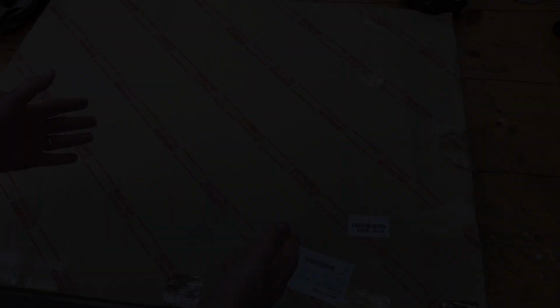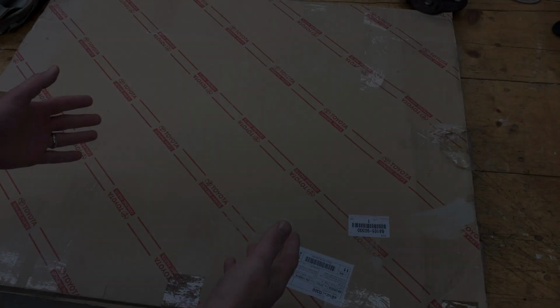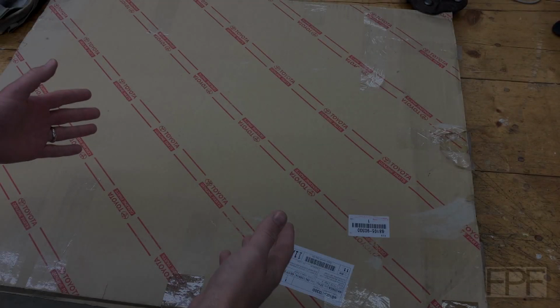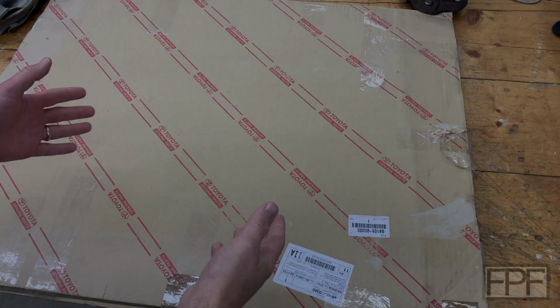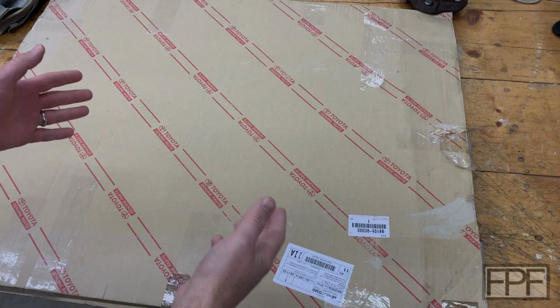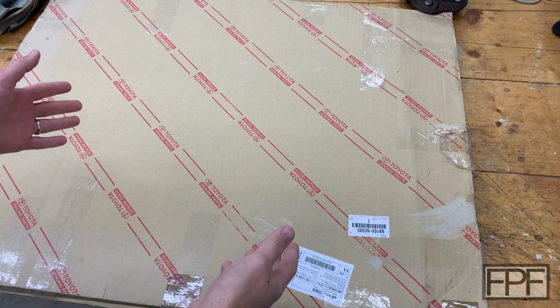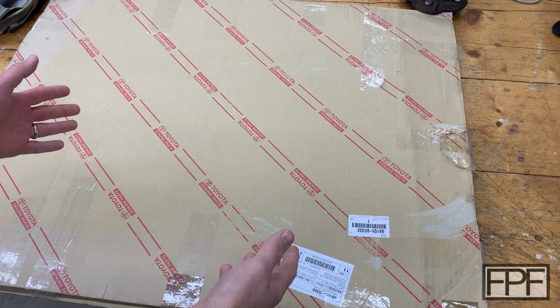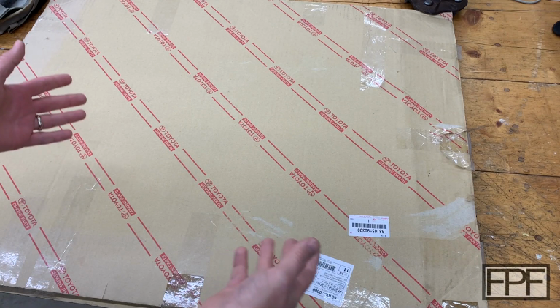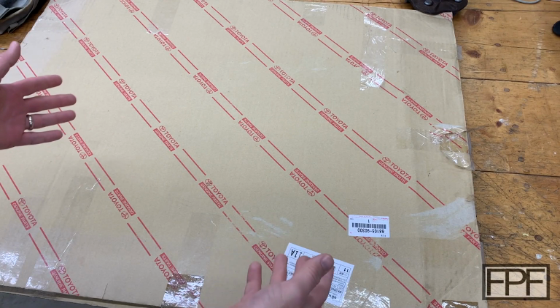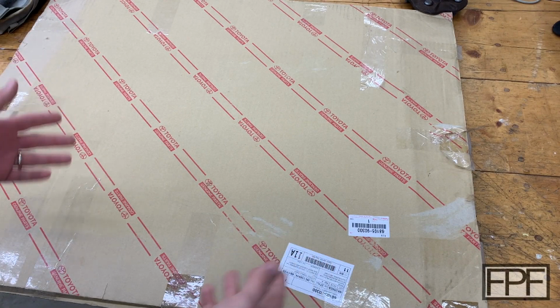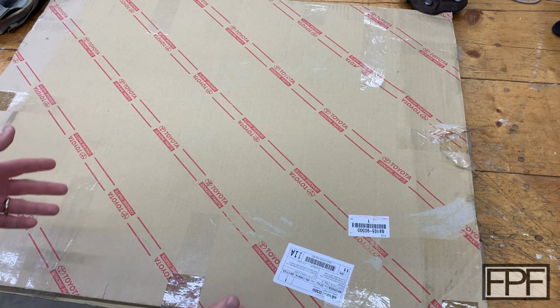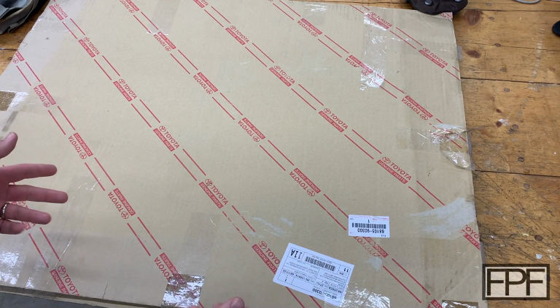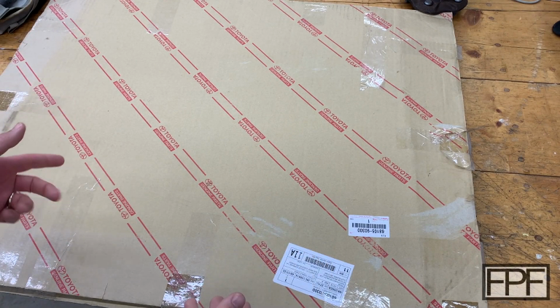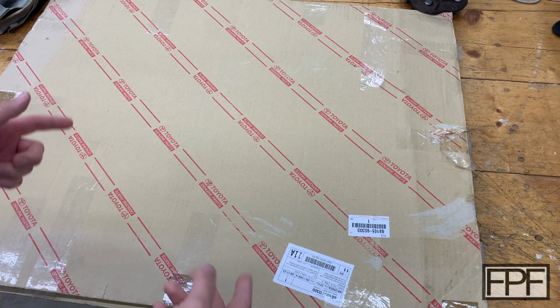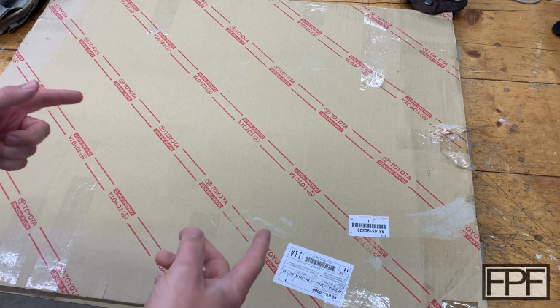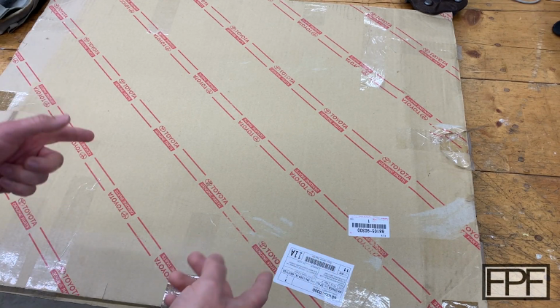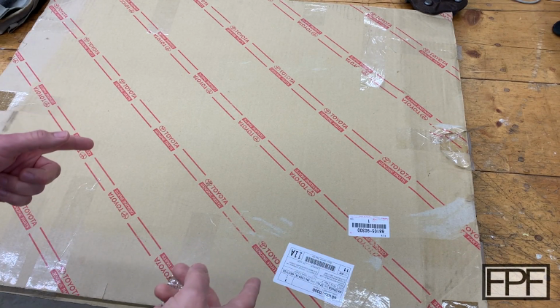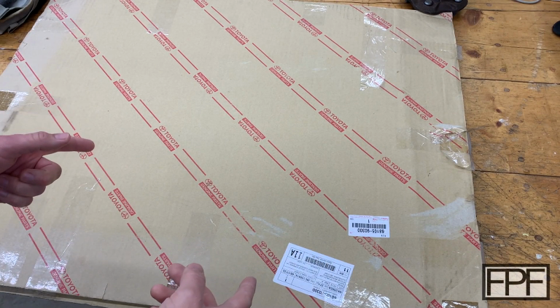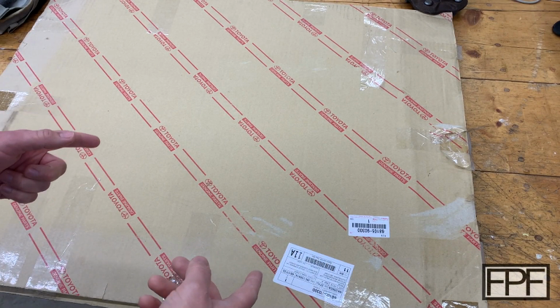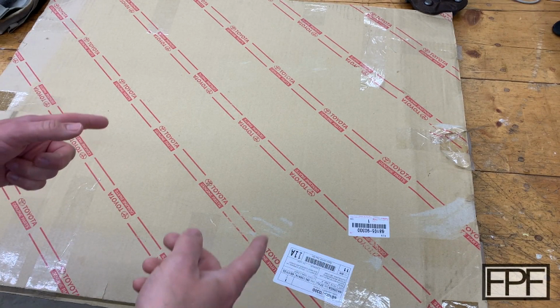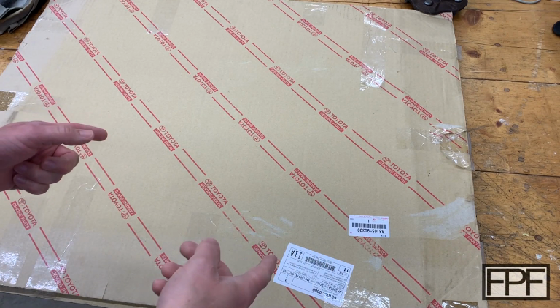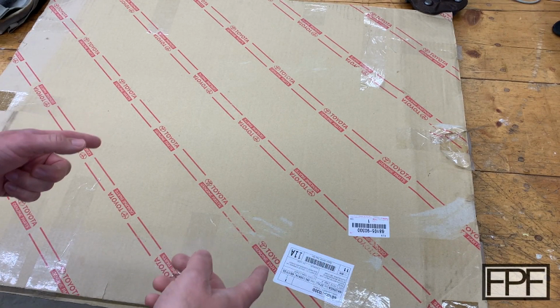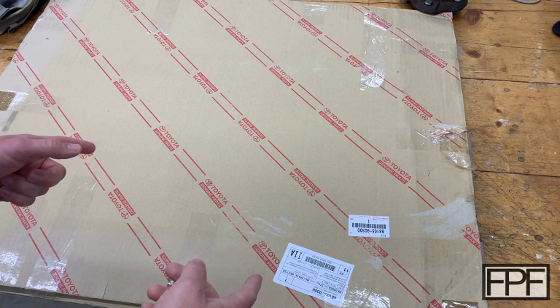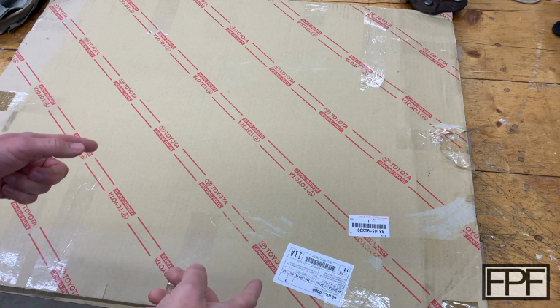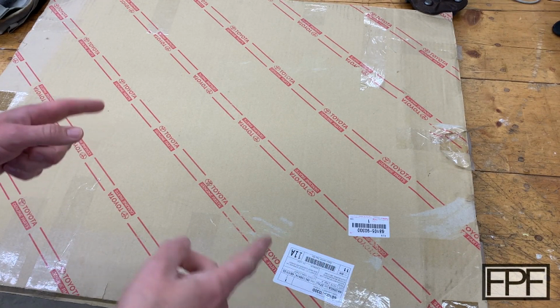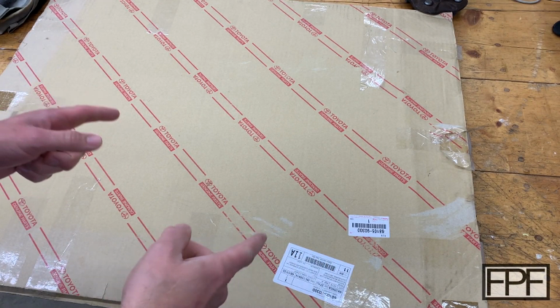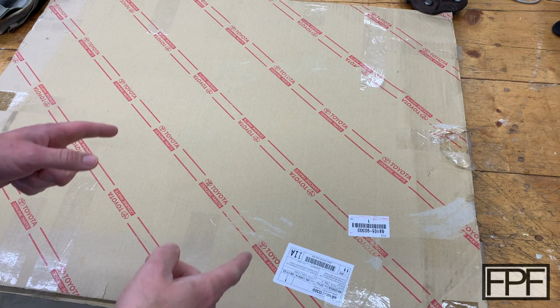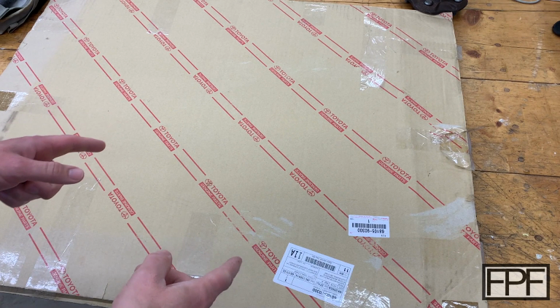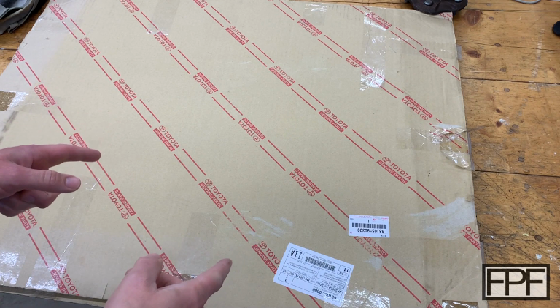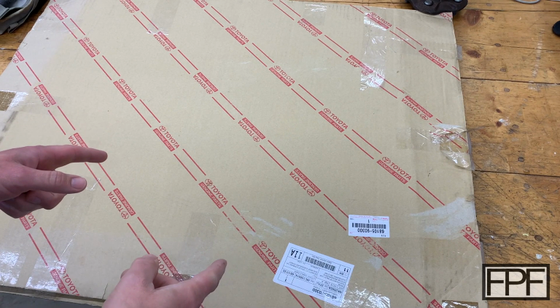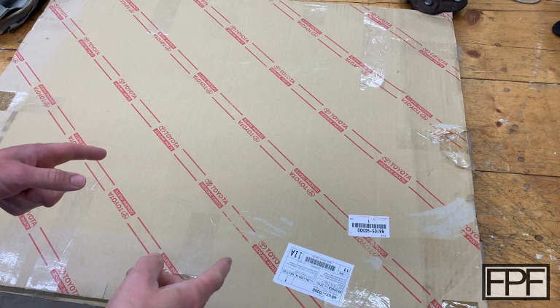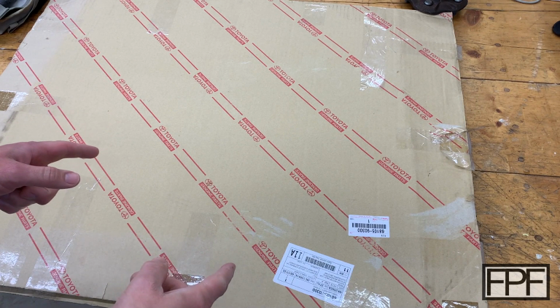Hey guys, welcome to Functional Print Friday. It's been a little while since we've been here at the workbench. I'm excited about this week's video.